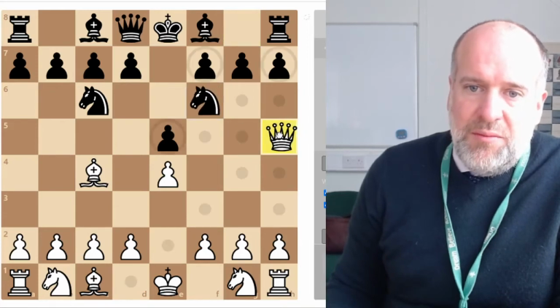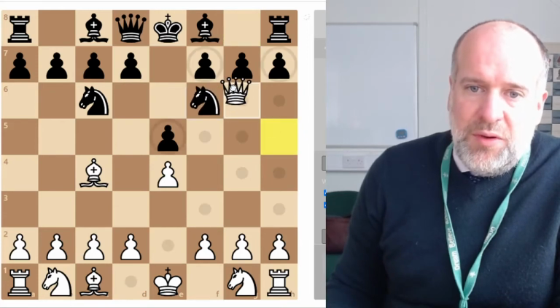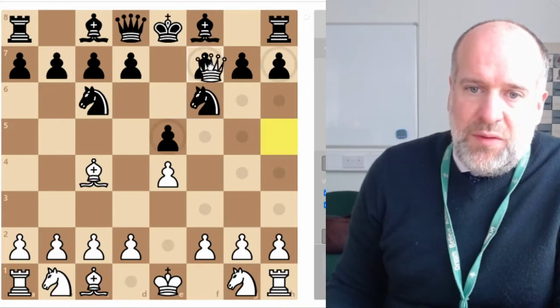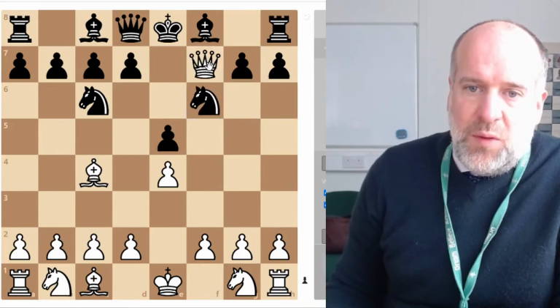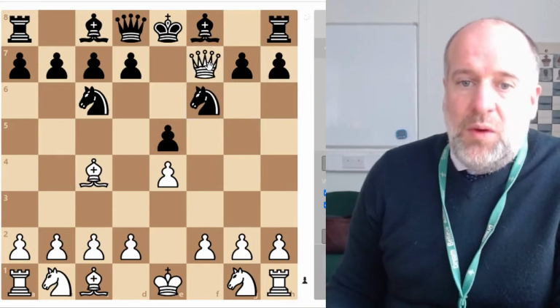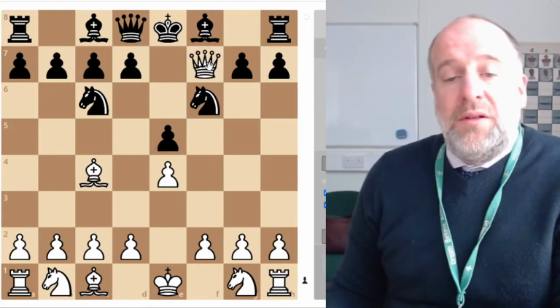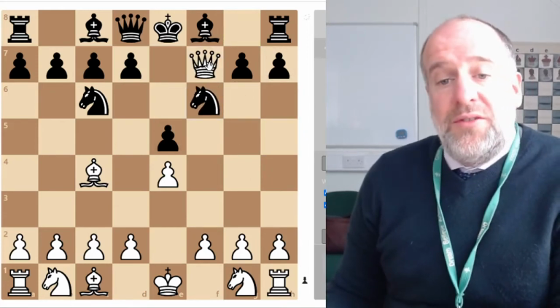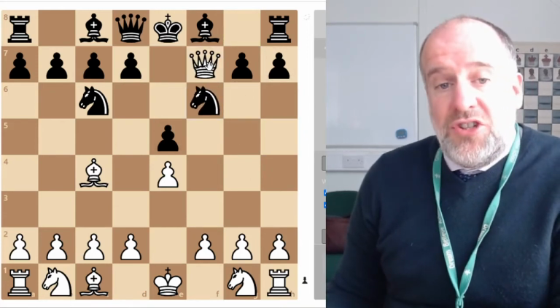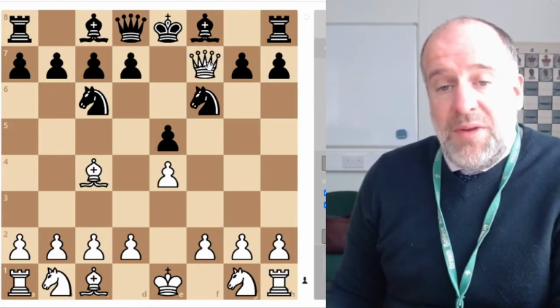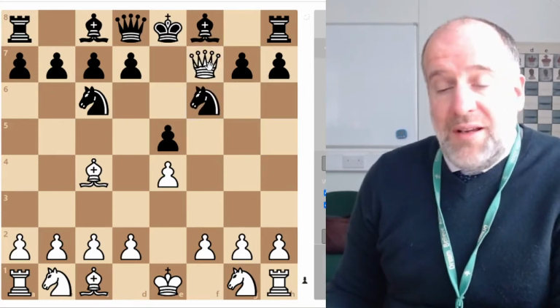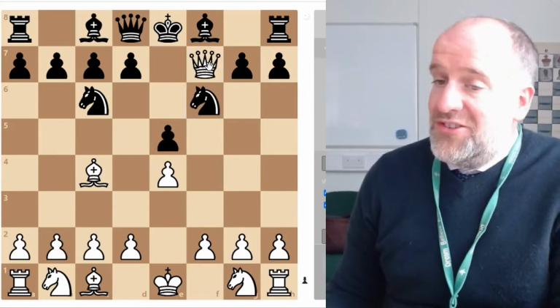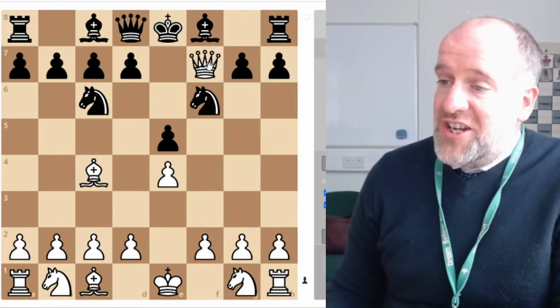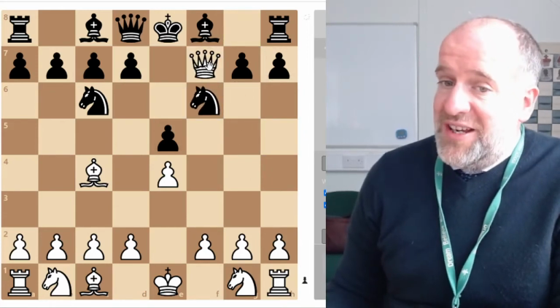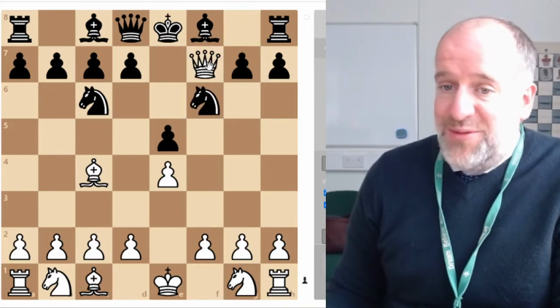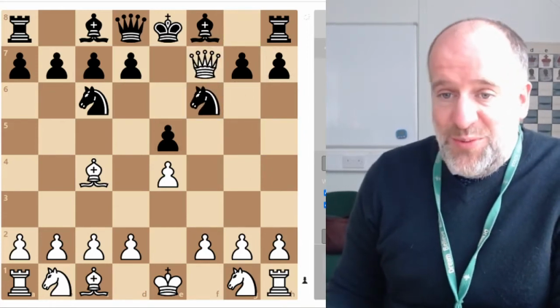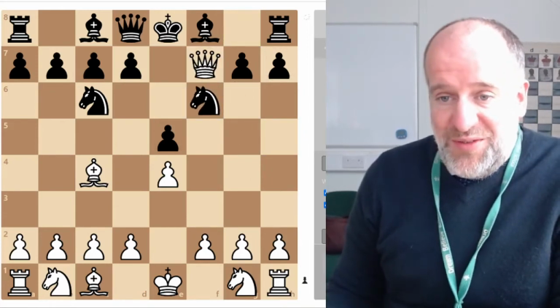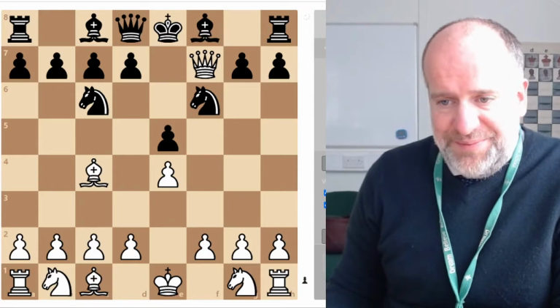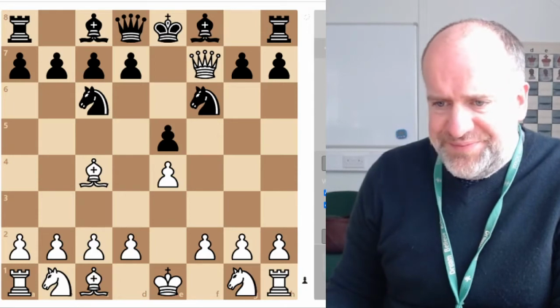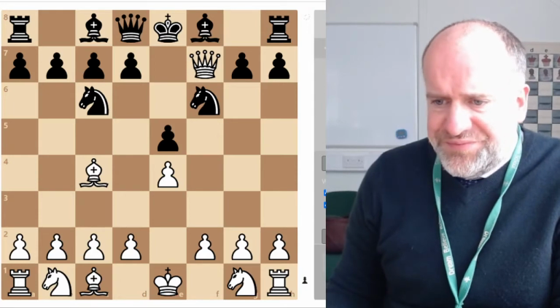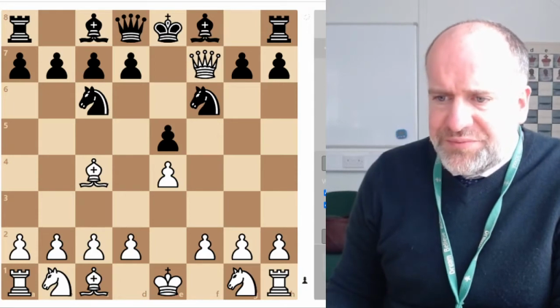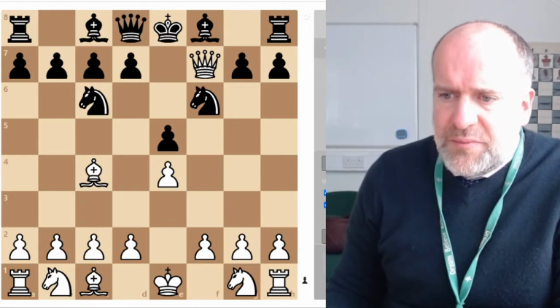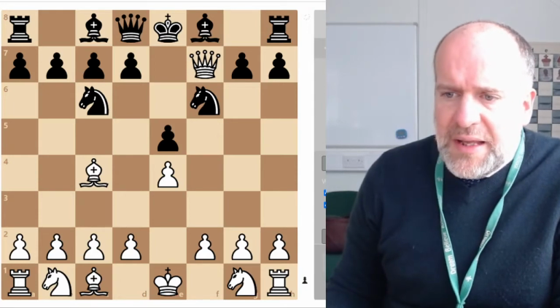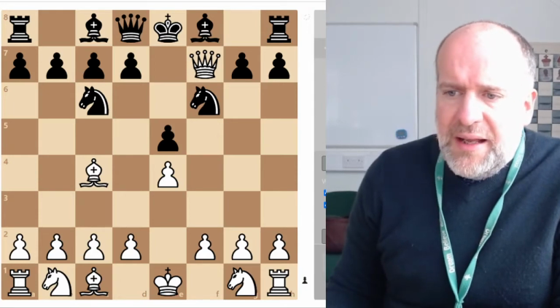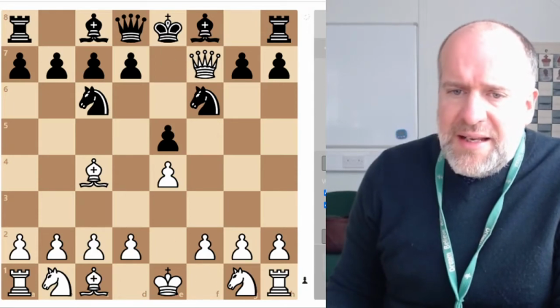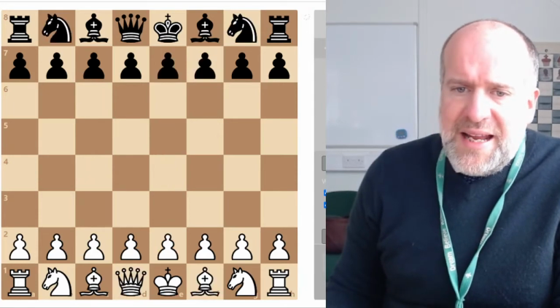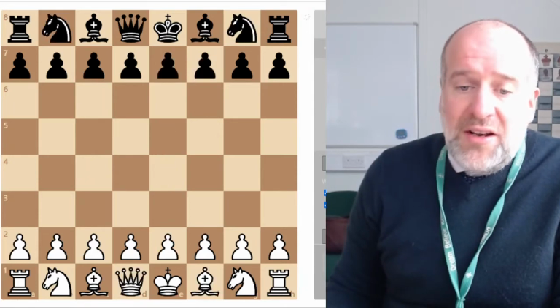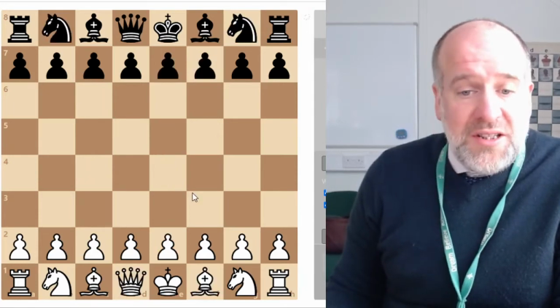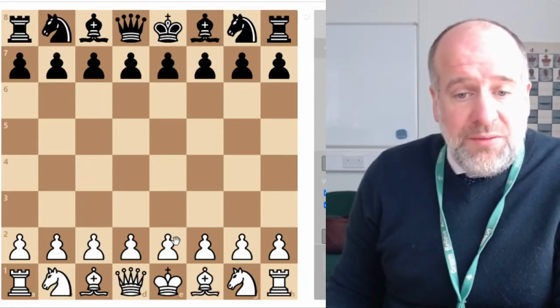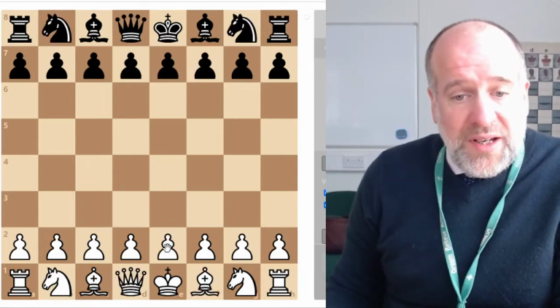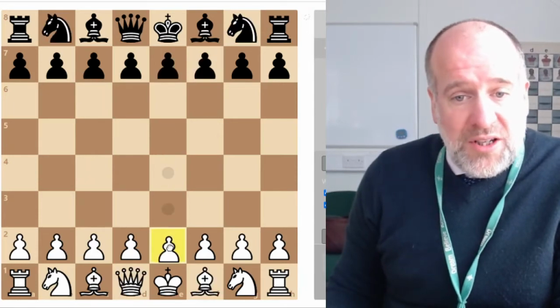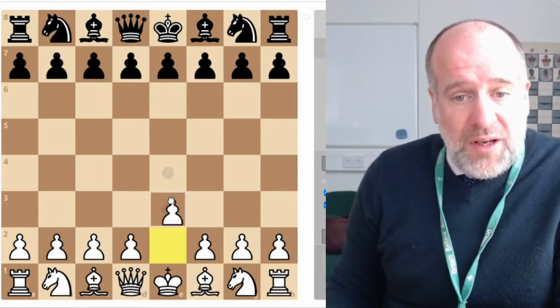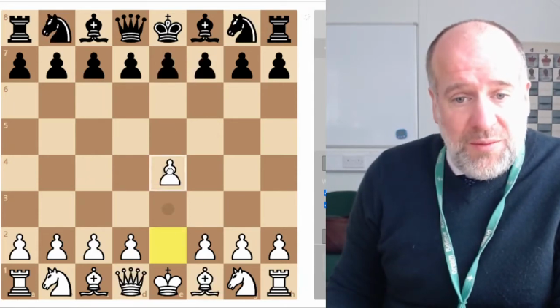The king can't take the queen because of the bishop, and the king can't move to any safe square — there's nowhere else to go. It is checkmate. Let's go over that again: move one, move two, move three, move four — checkmate in four moves.